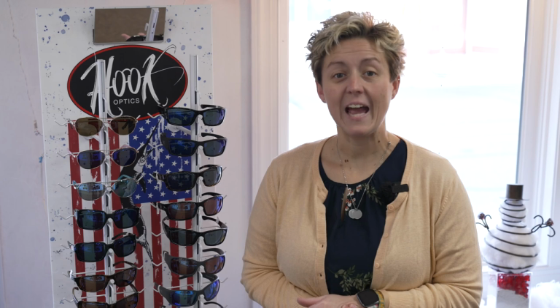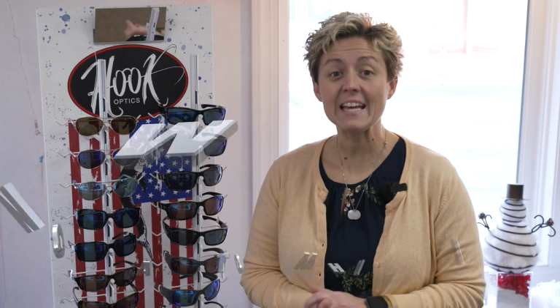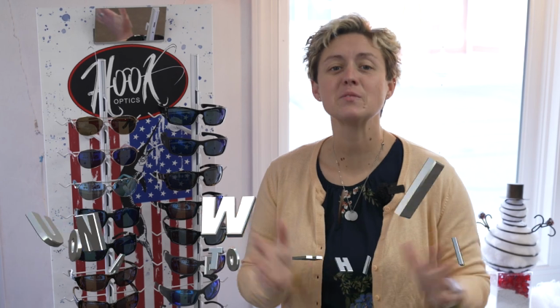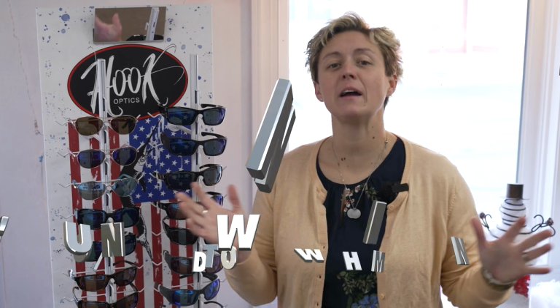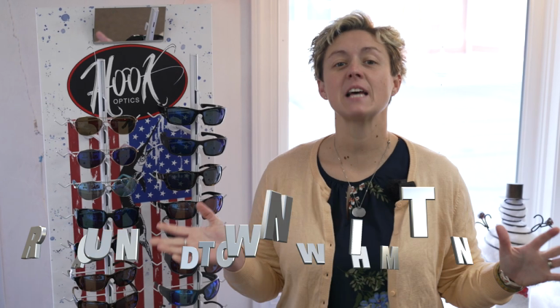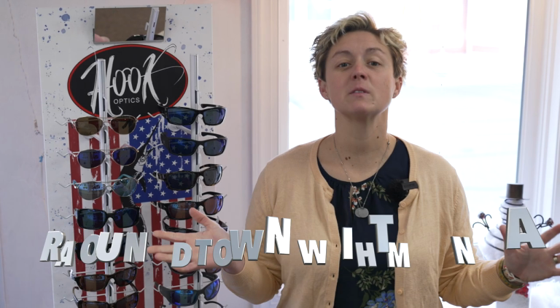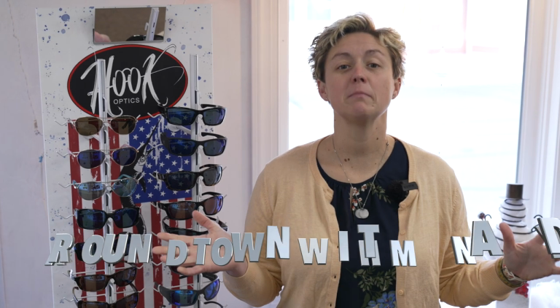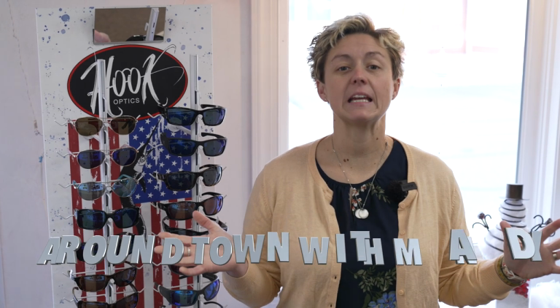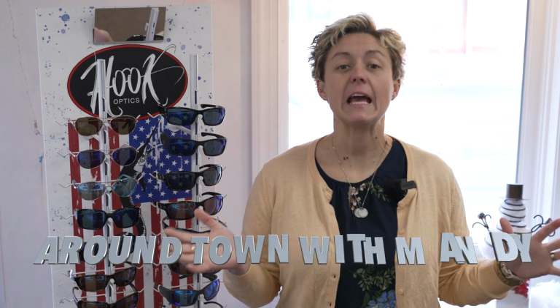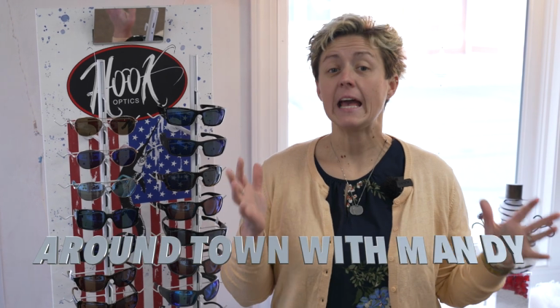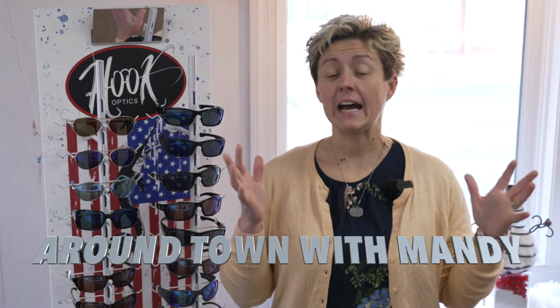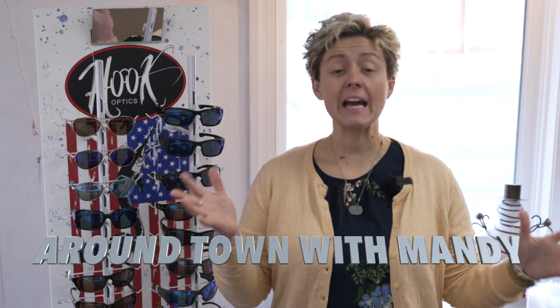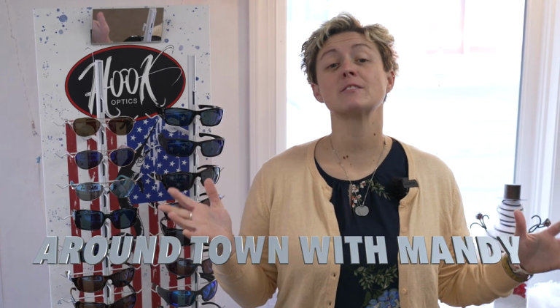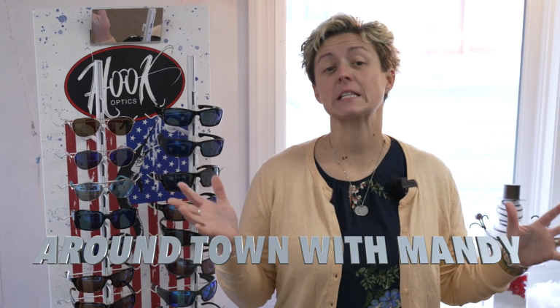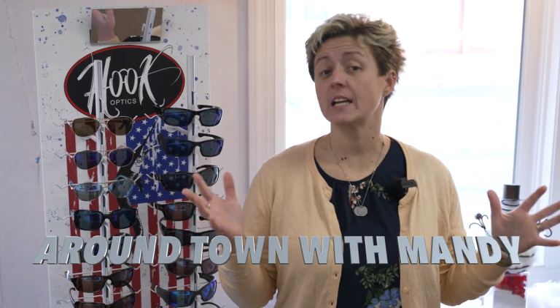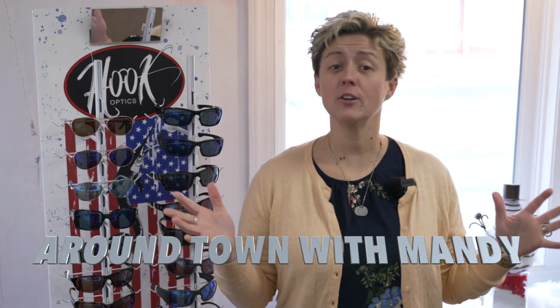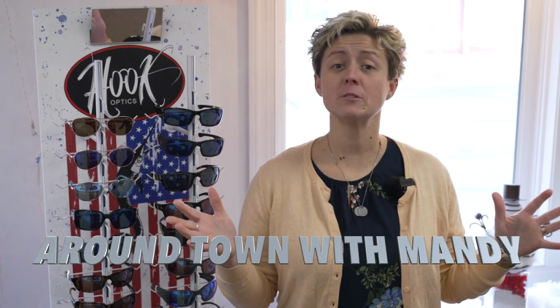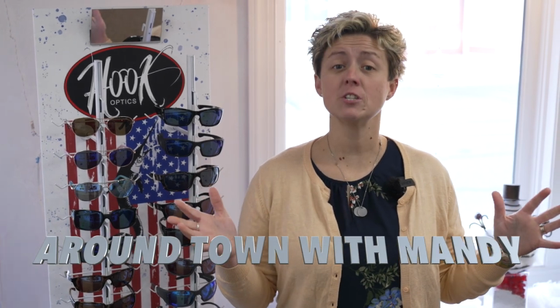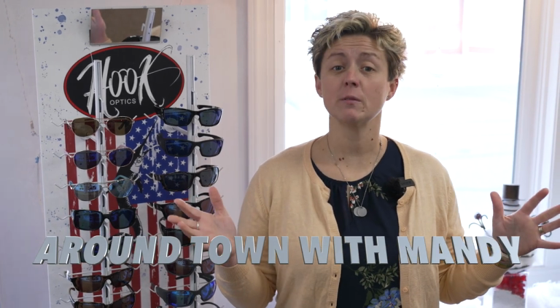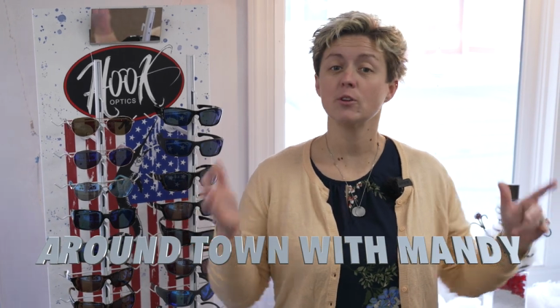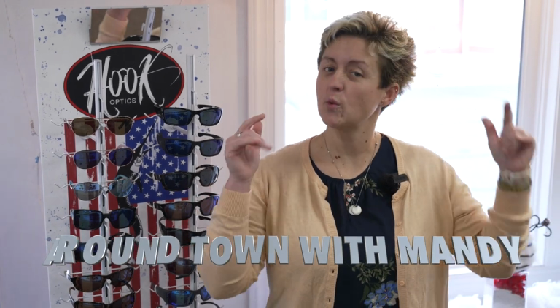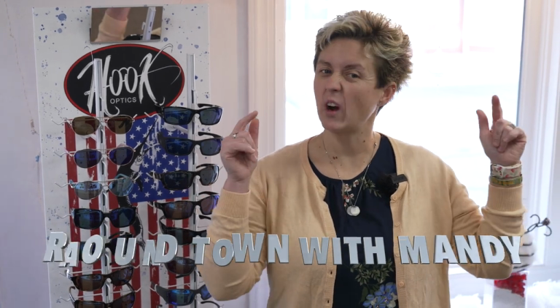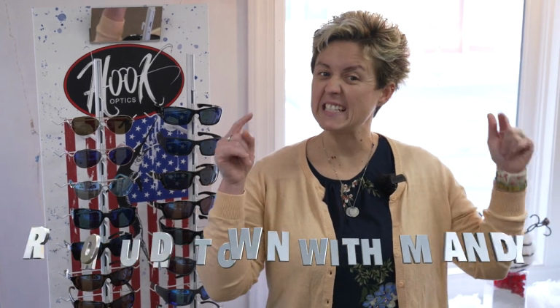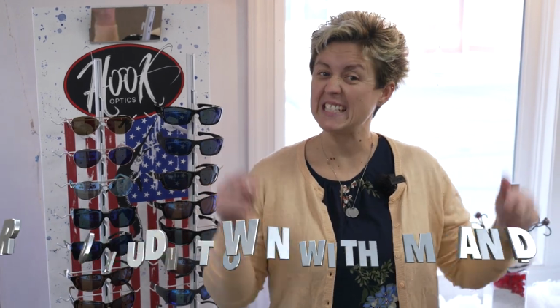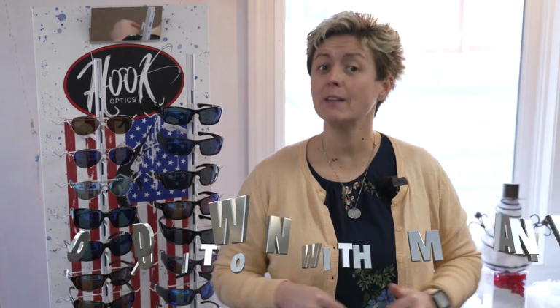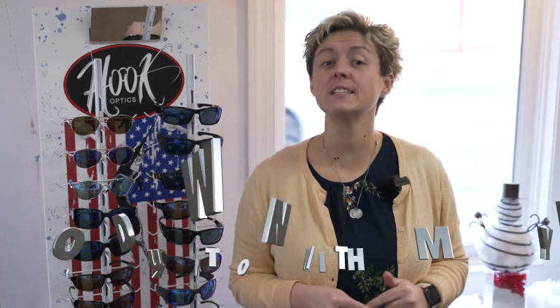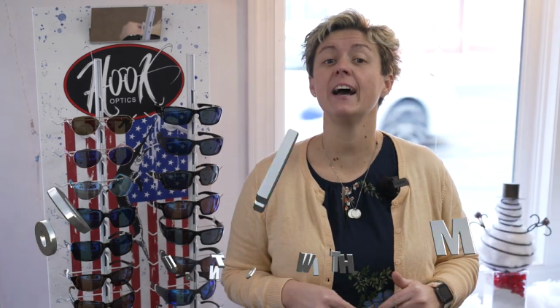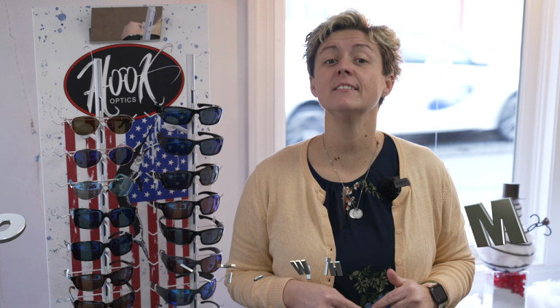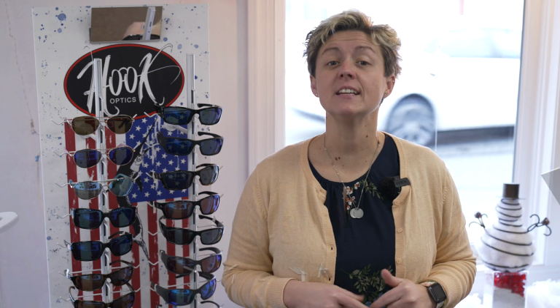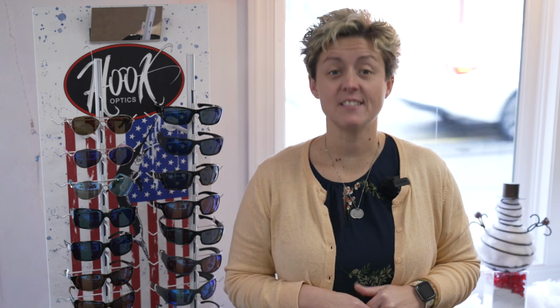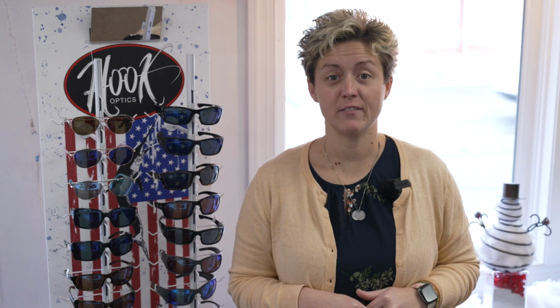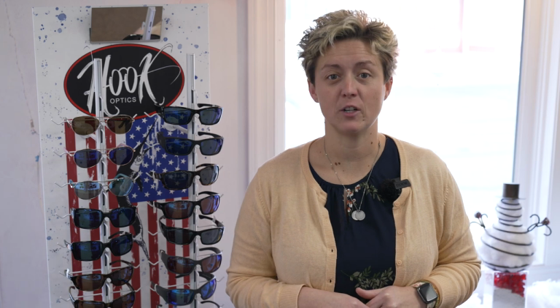Hey, it's Around Town with Mandy, and I have some exciting news to share with you right downtown in Centerville.